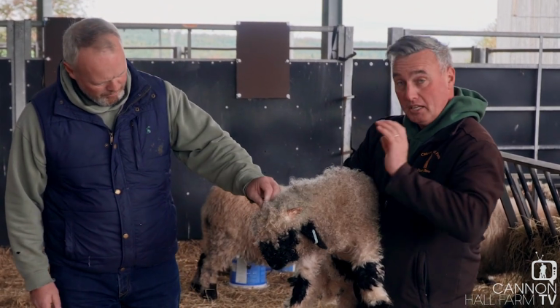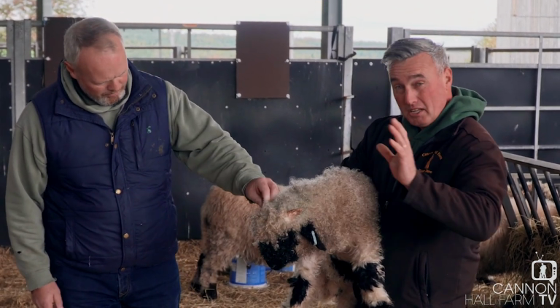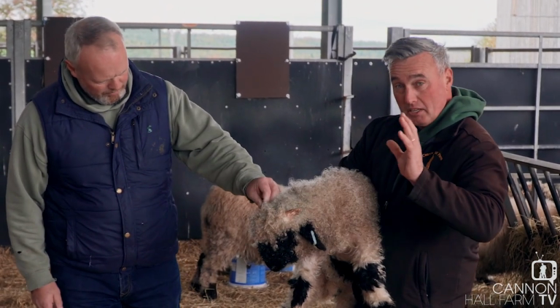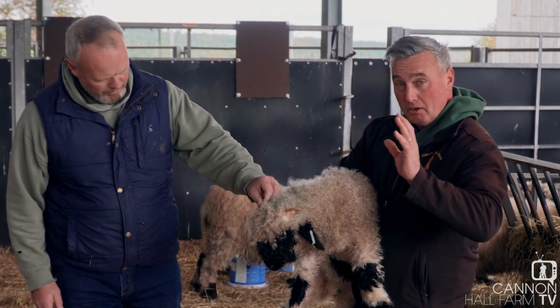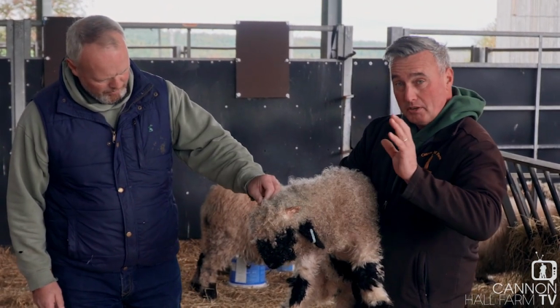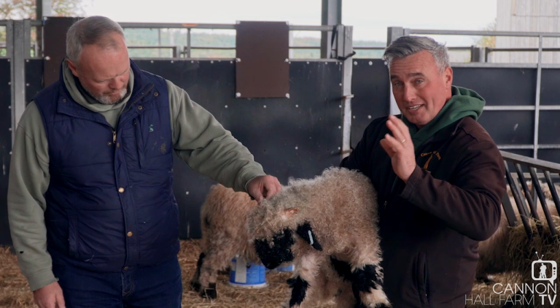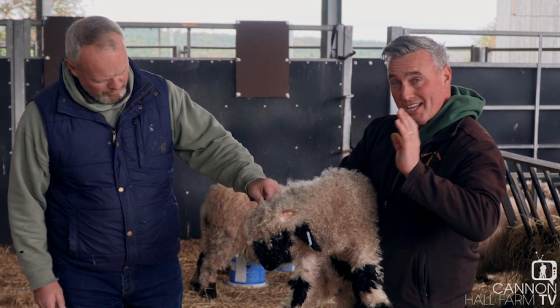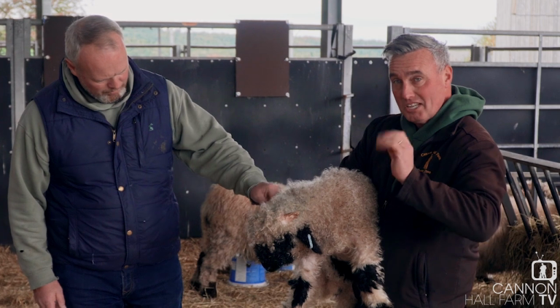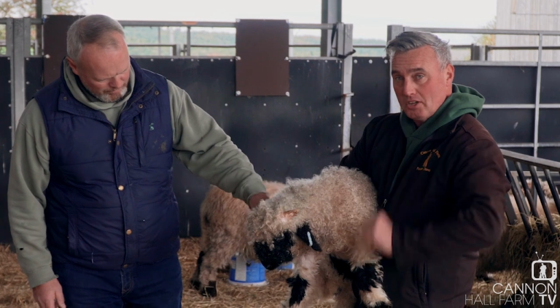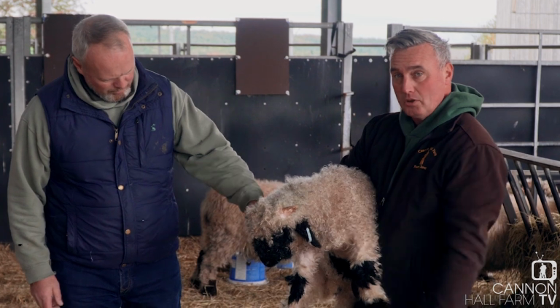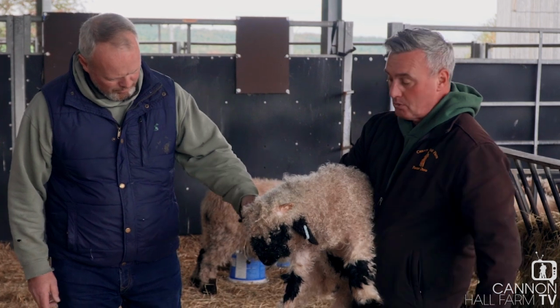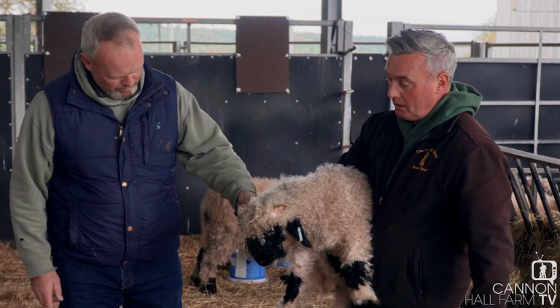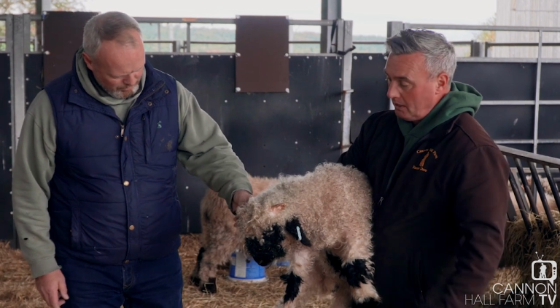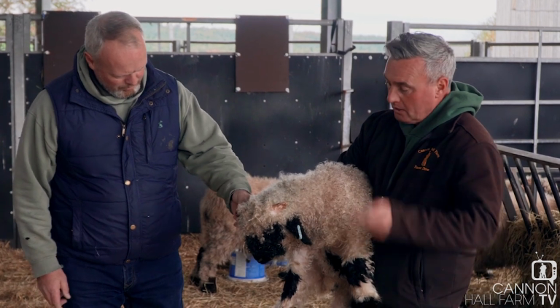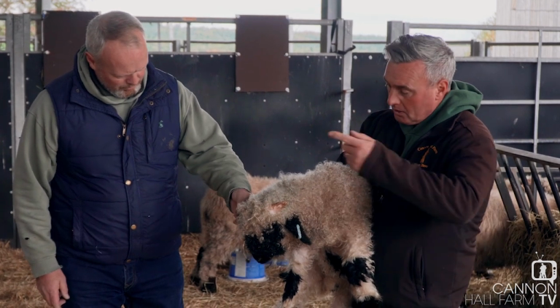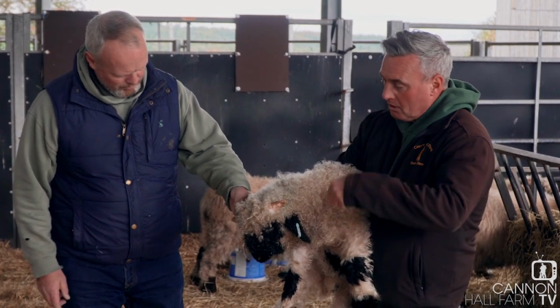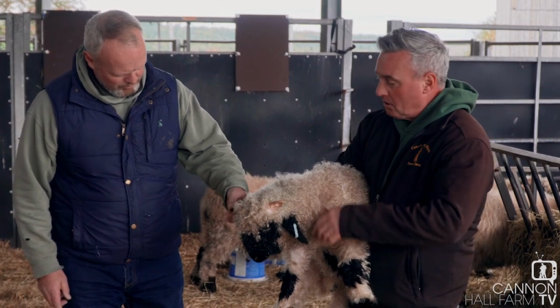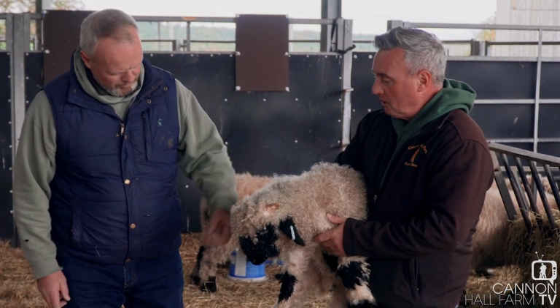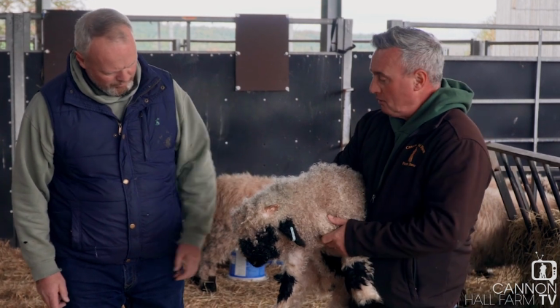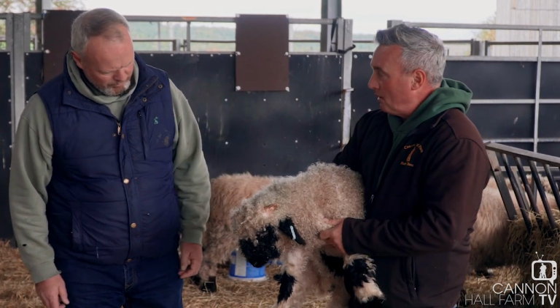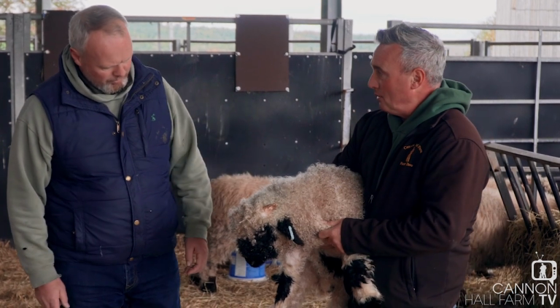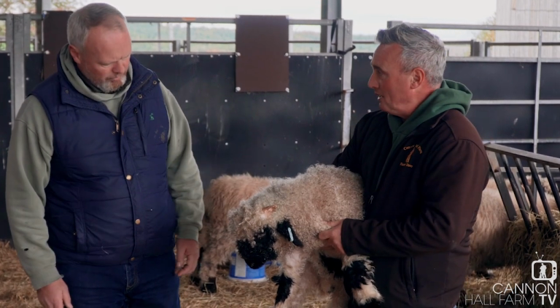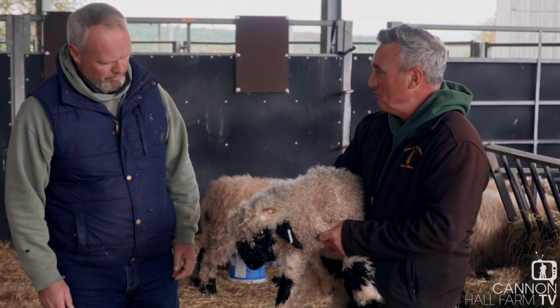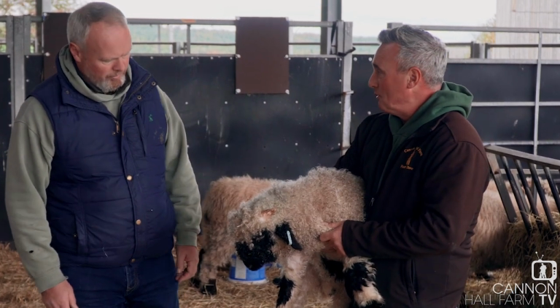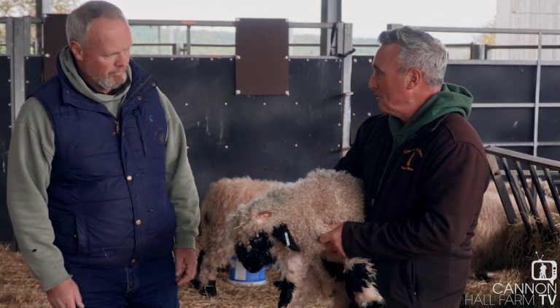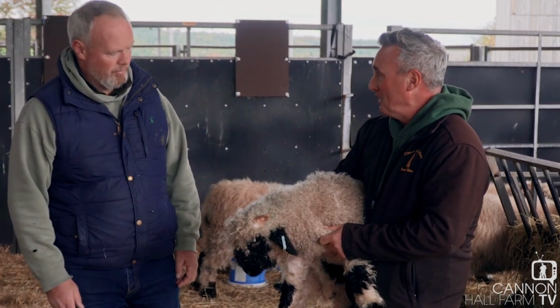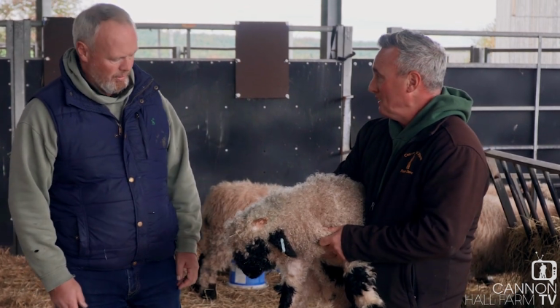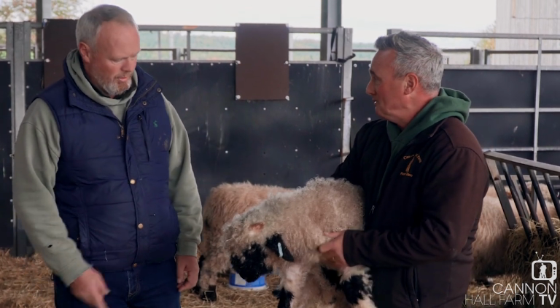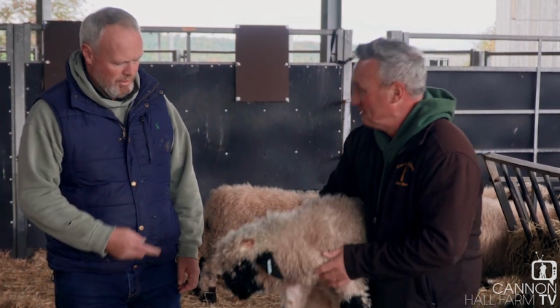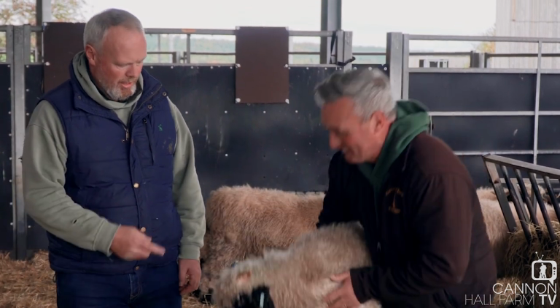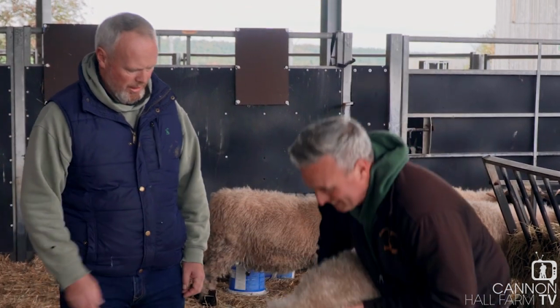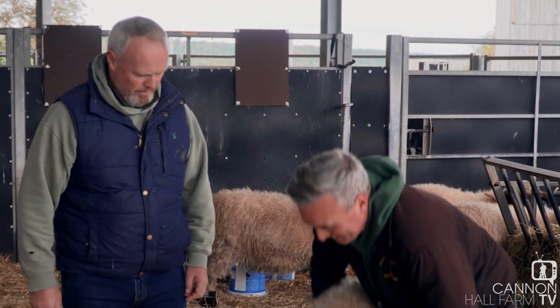You need nice classy horns really. Curling the right way, not the wrong way. It's a nice lamb.